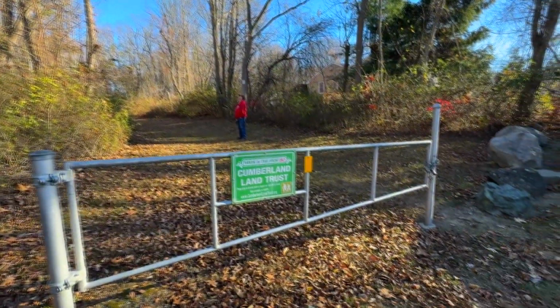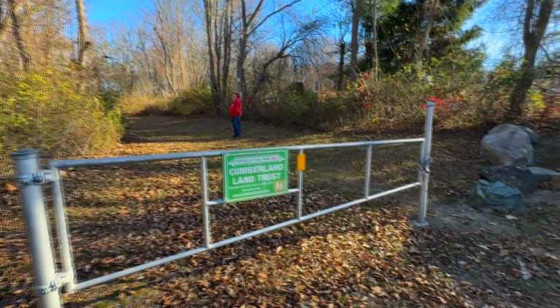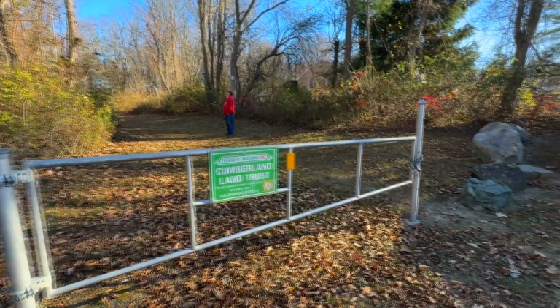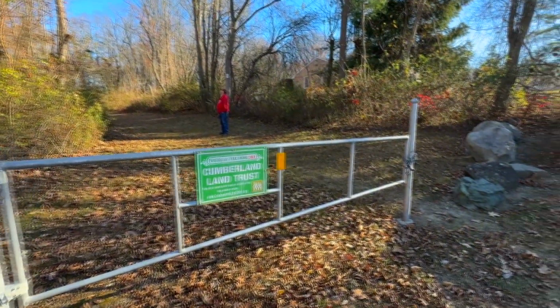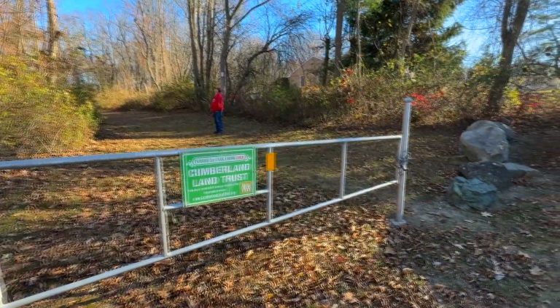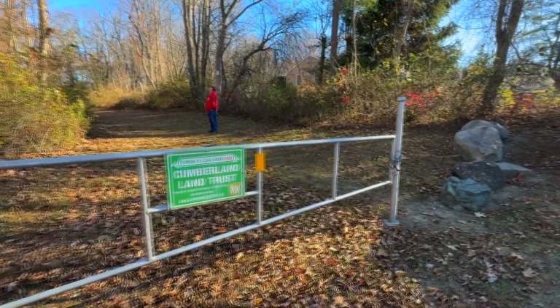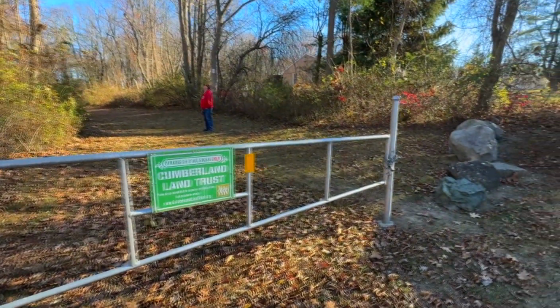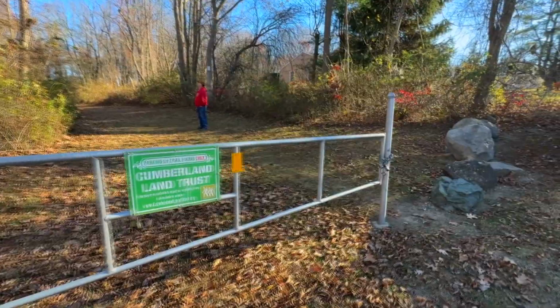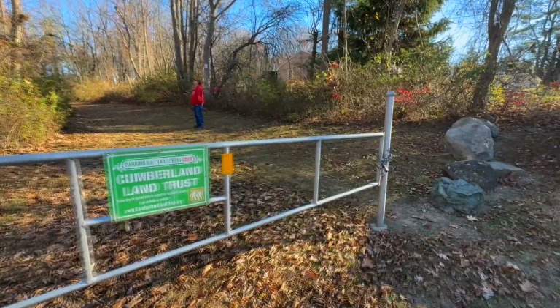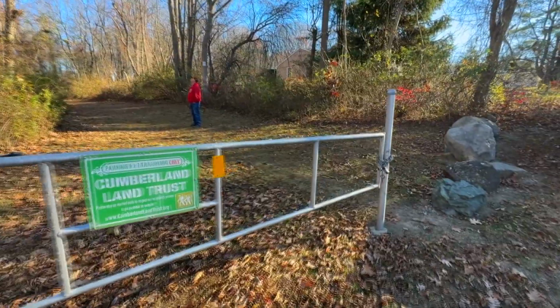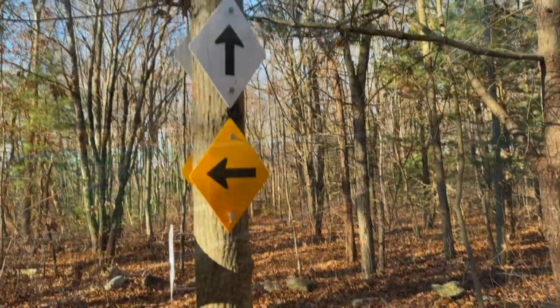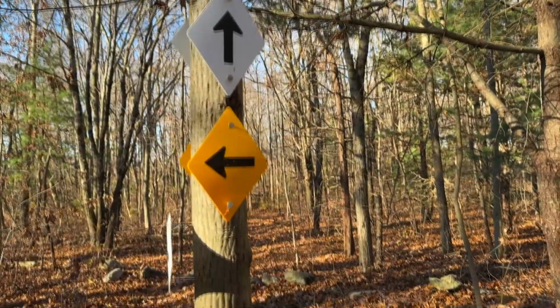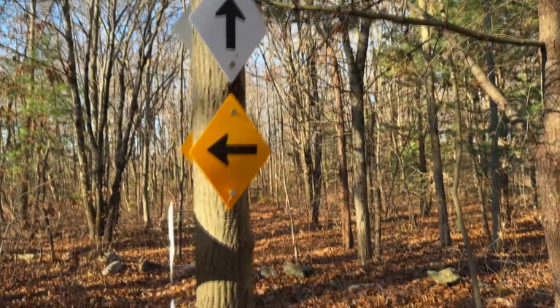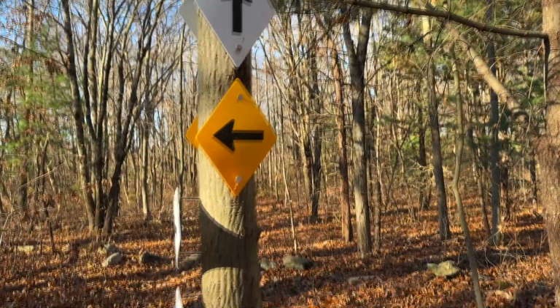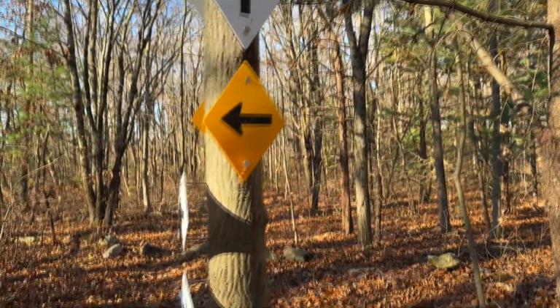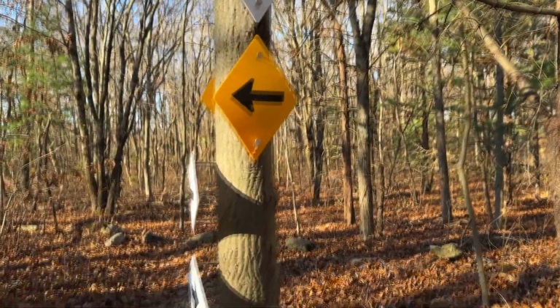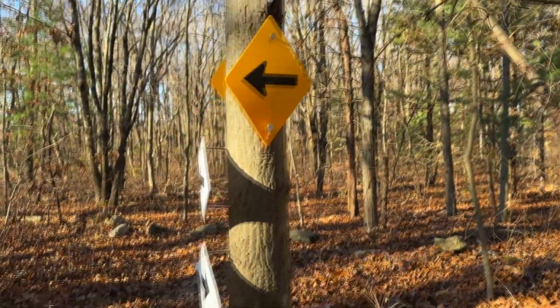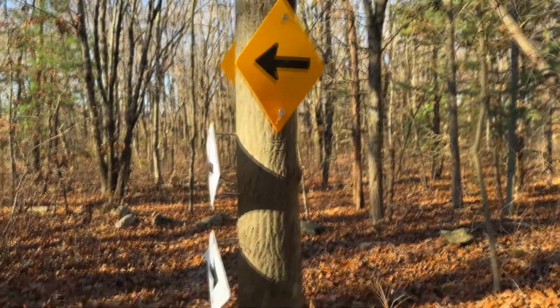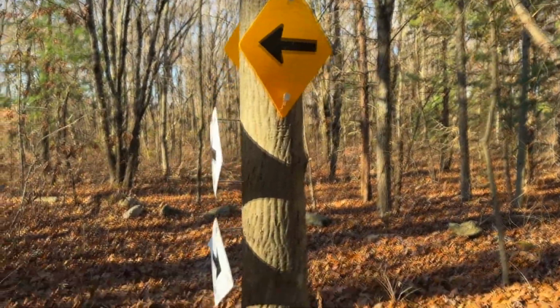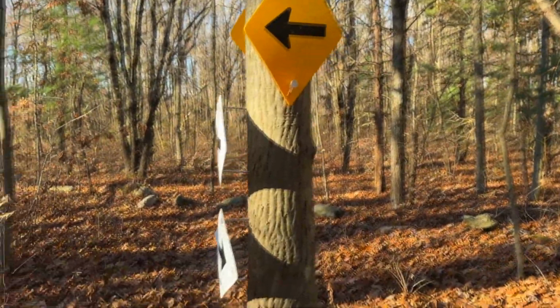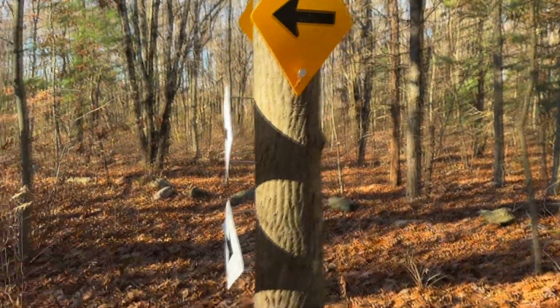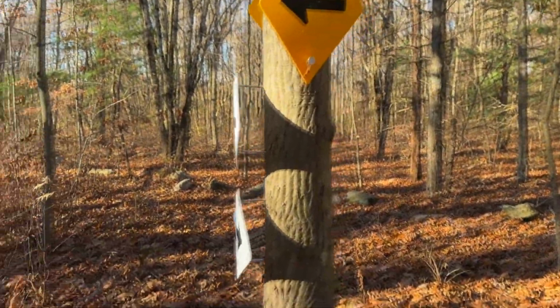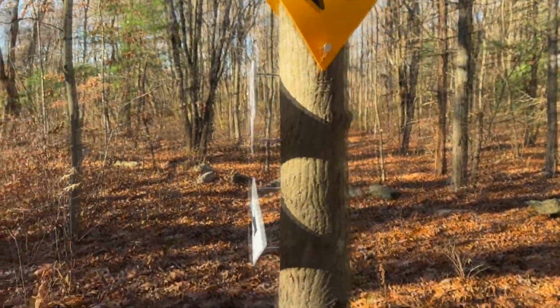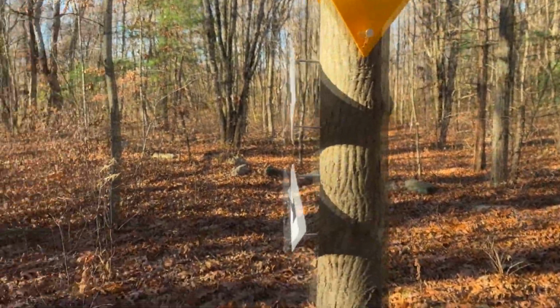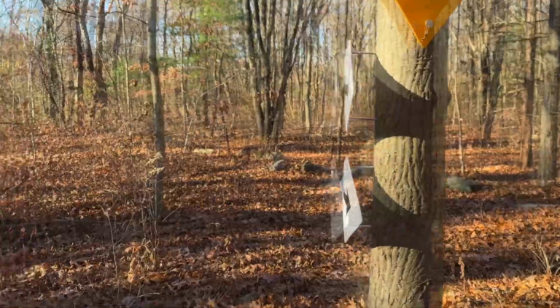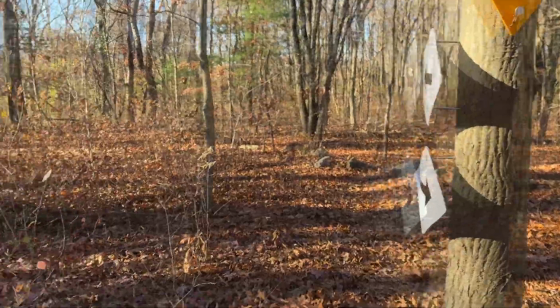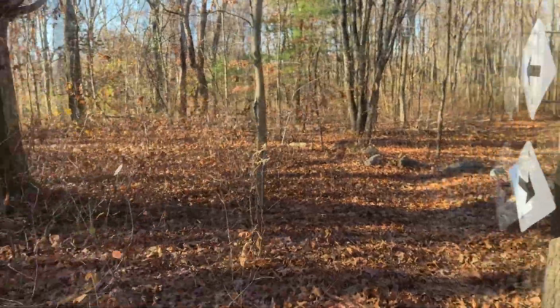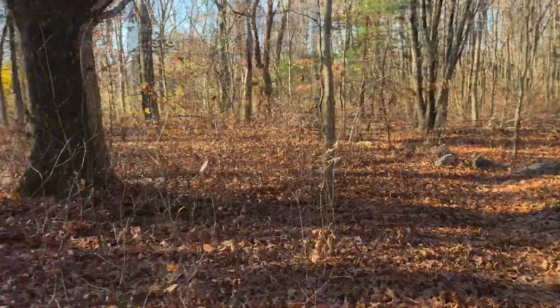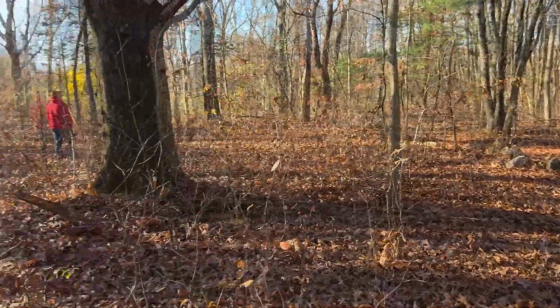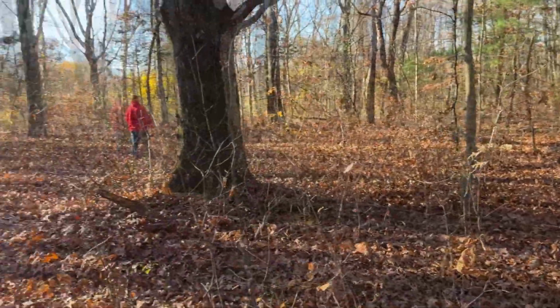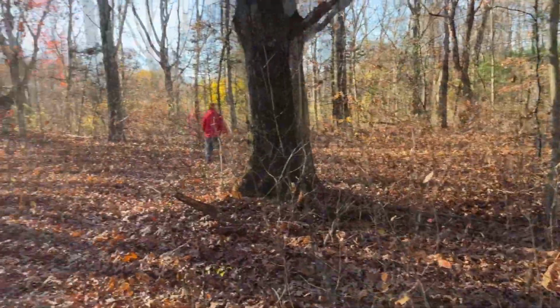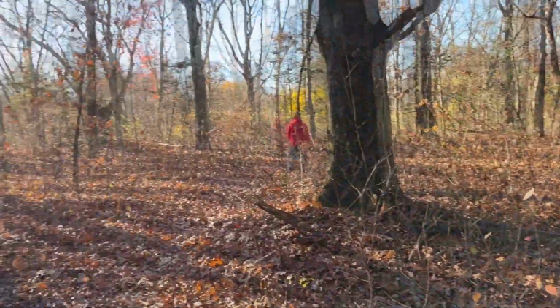Cumberland Land Trust — they have such awesome properties. Very well marked trails. Plus we're using the All Trails map.